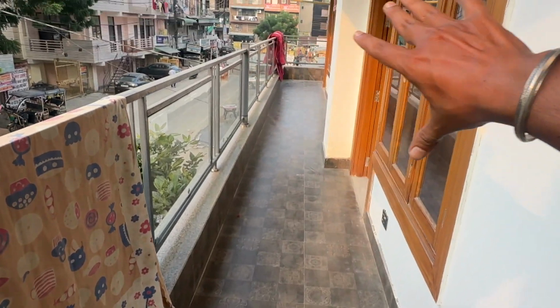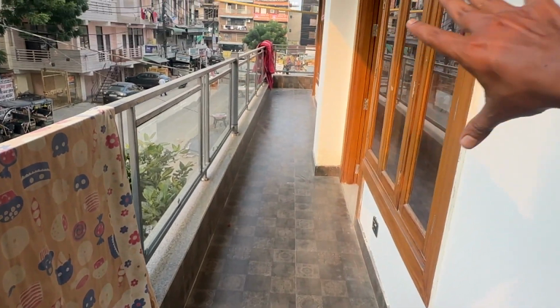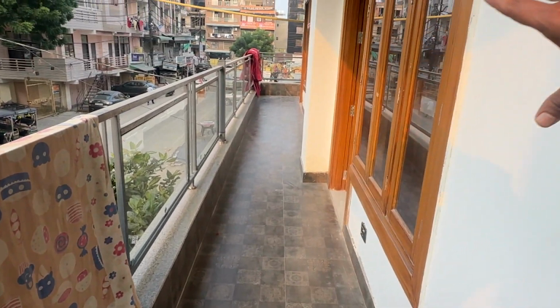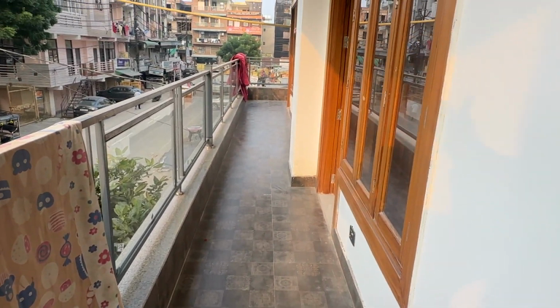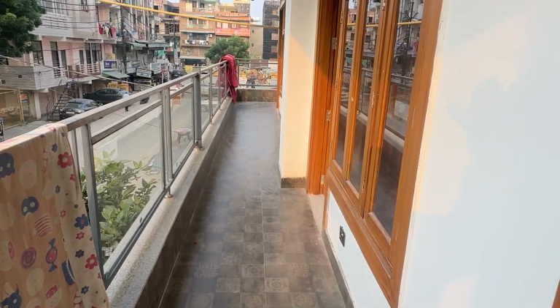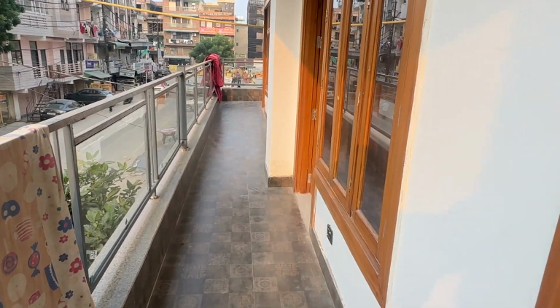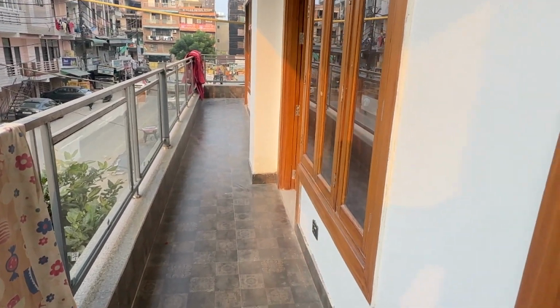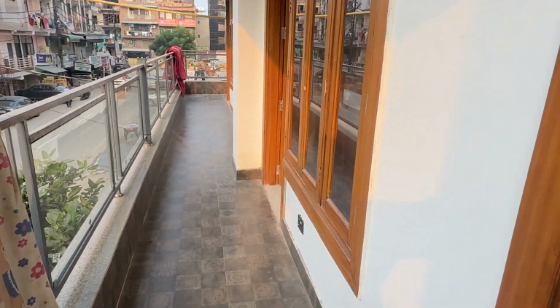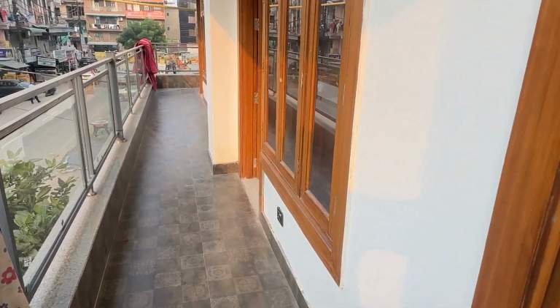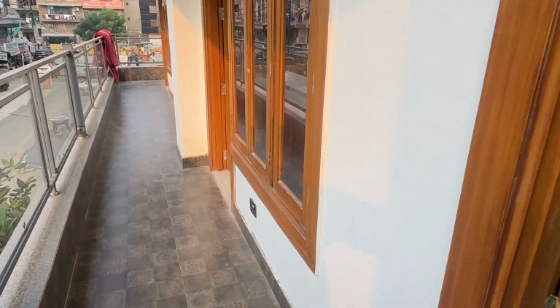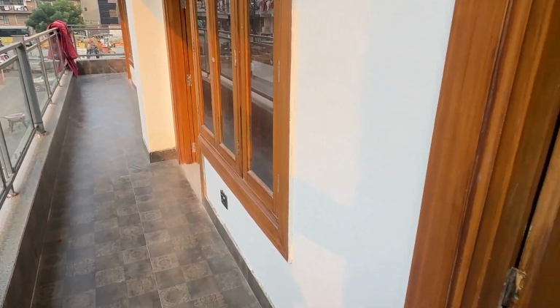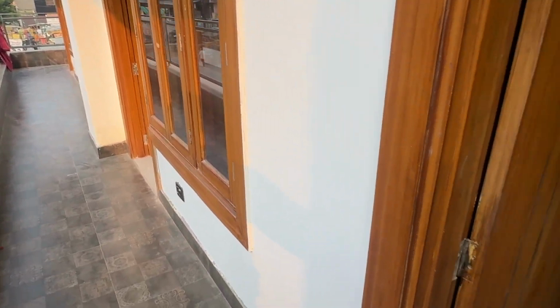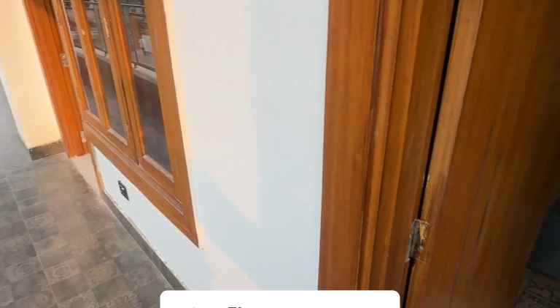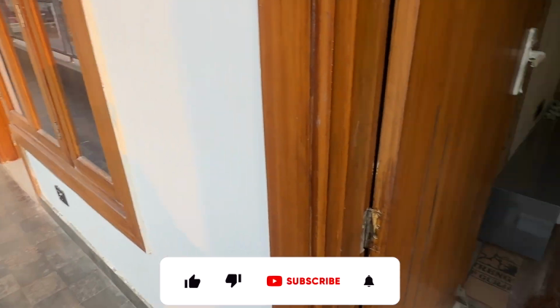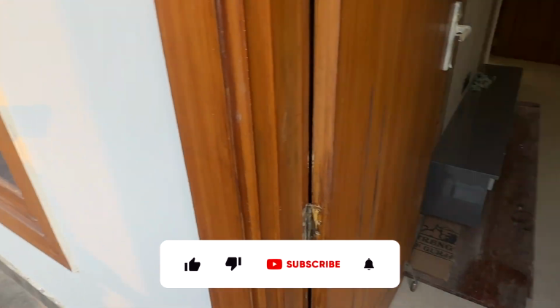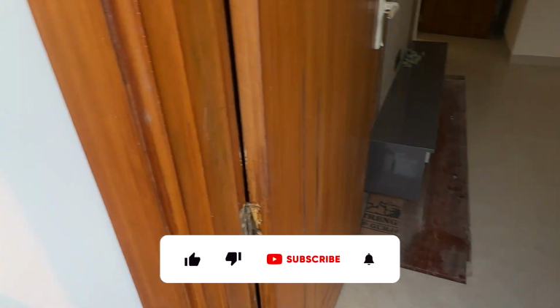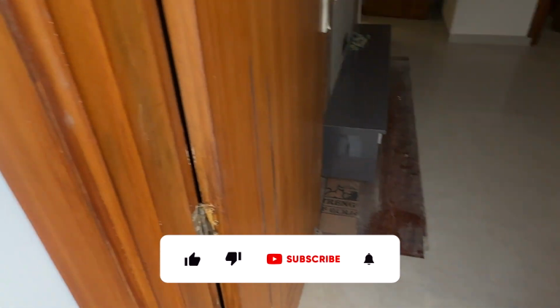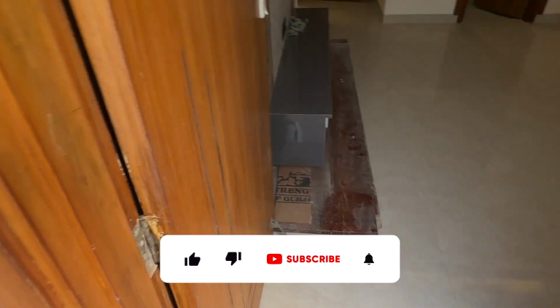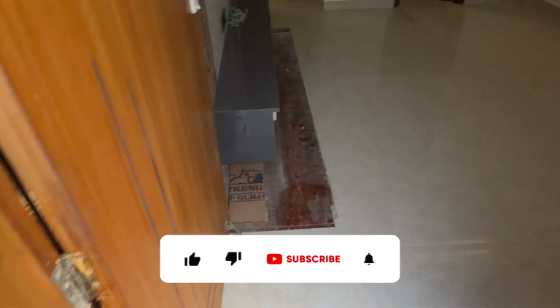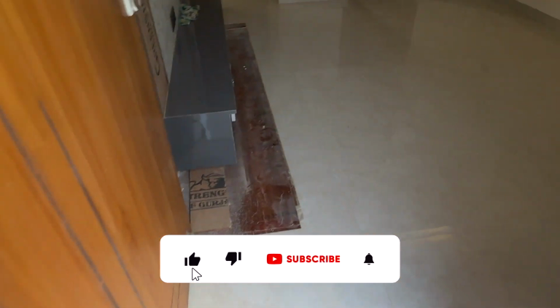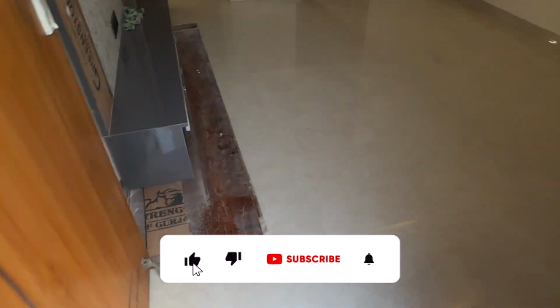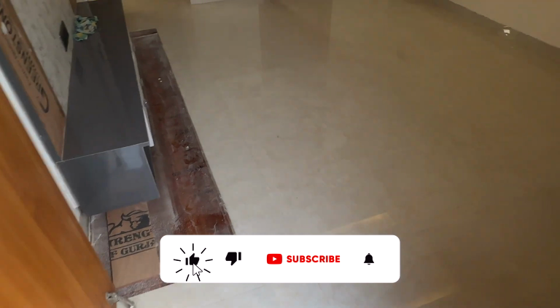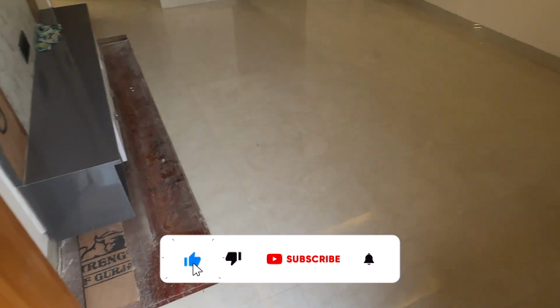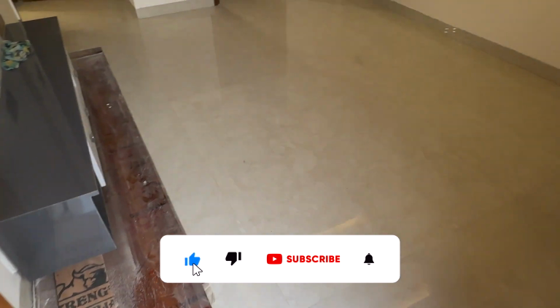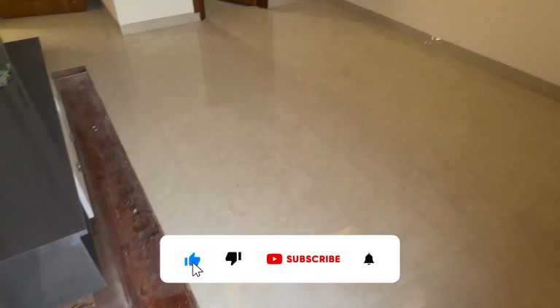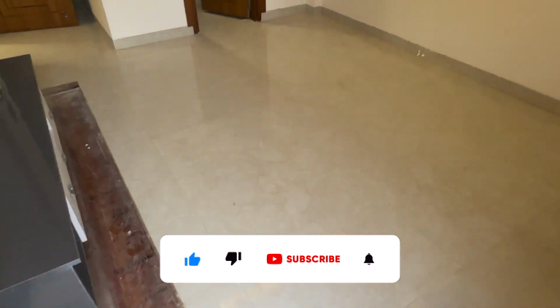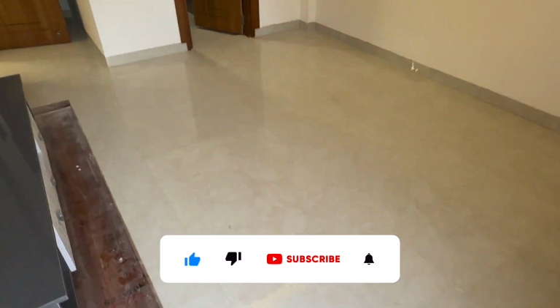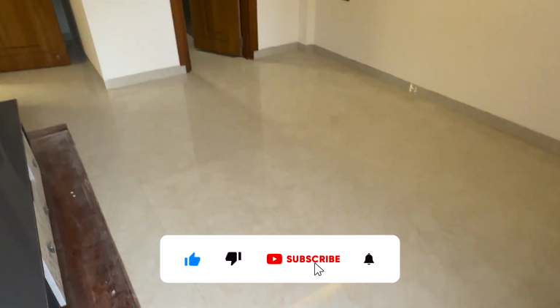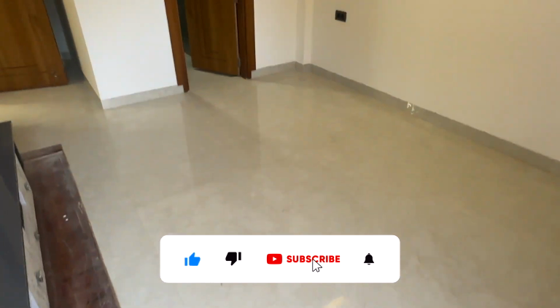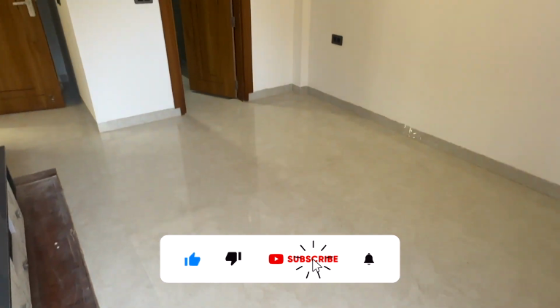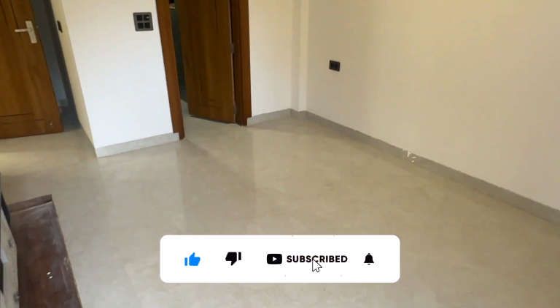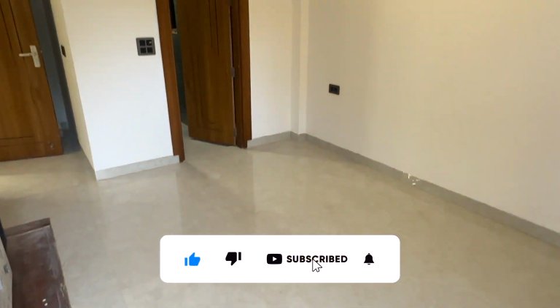Here is the corner flat. I will show you the balcony — this is a very big balcony. Here is a very big wall. This is the master bedroom, this is the first bedroom.